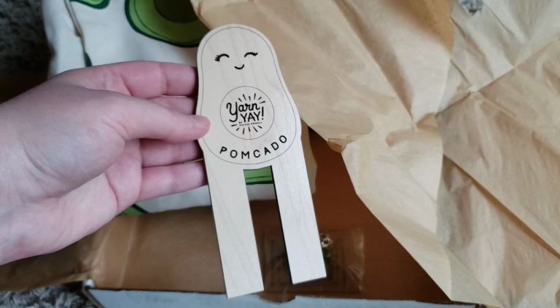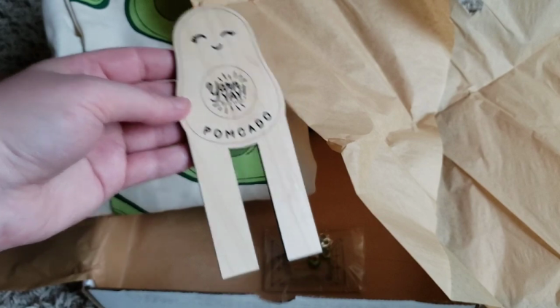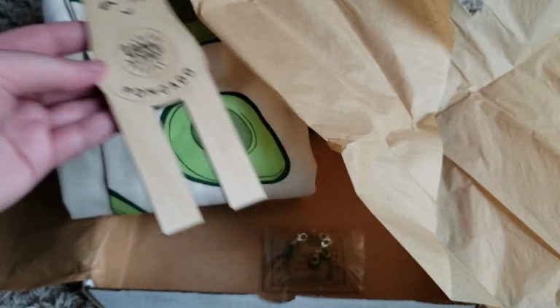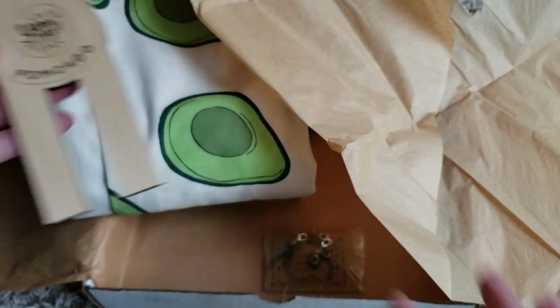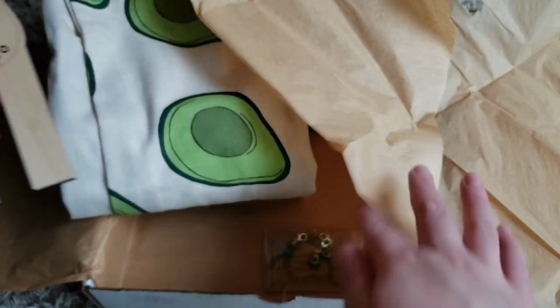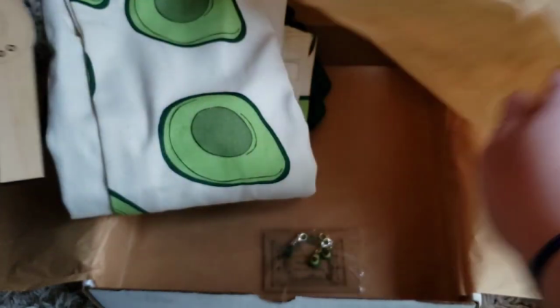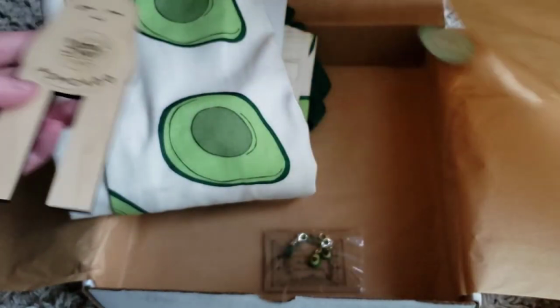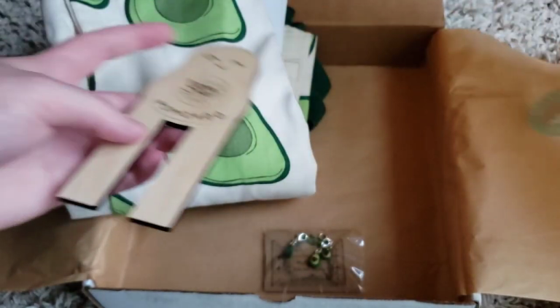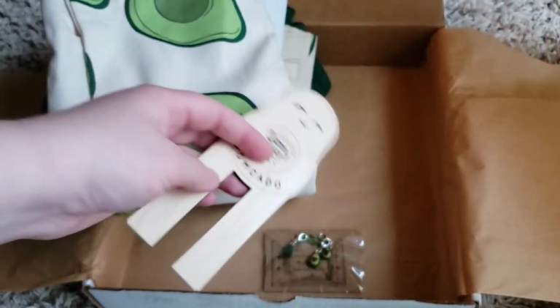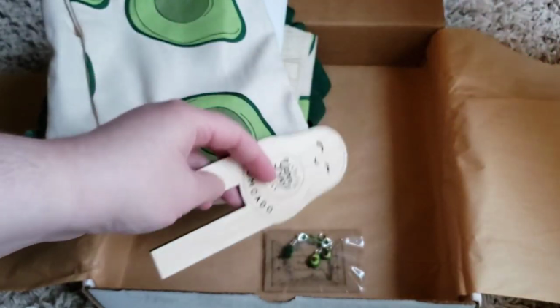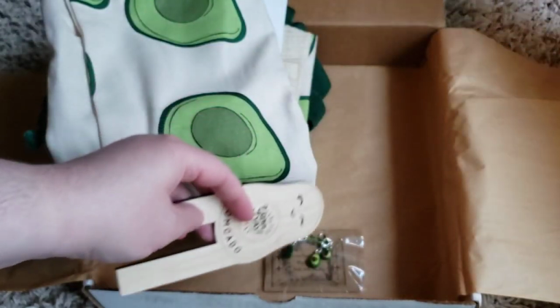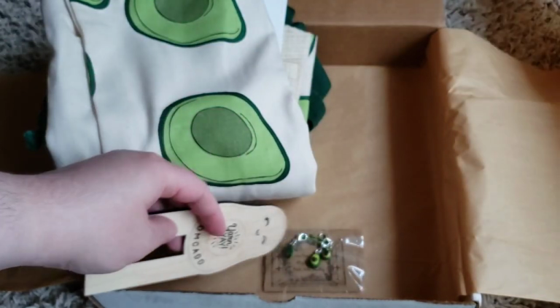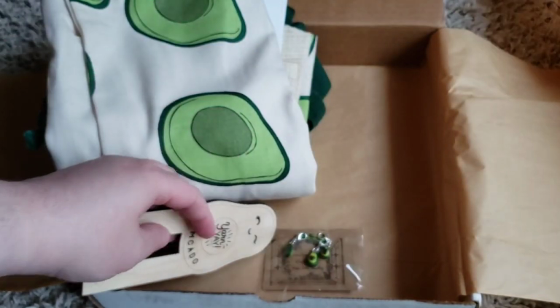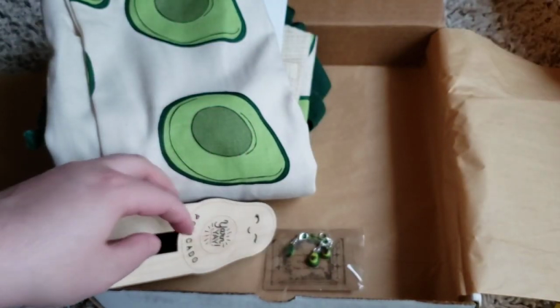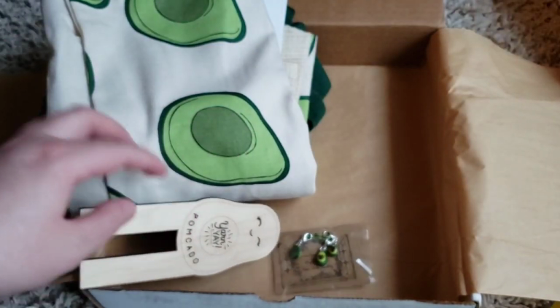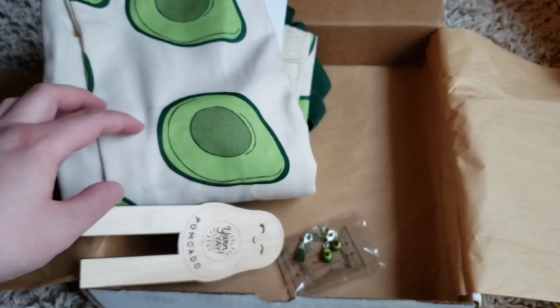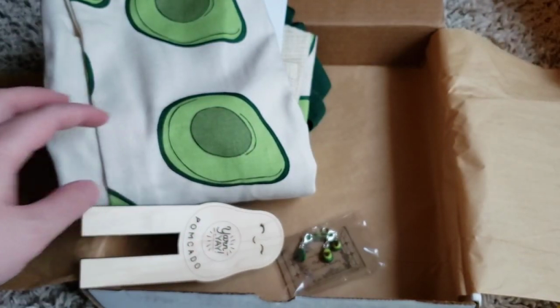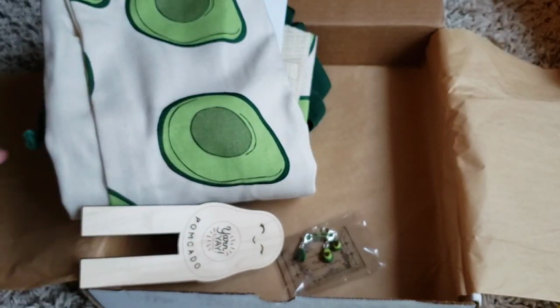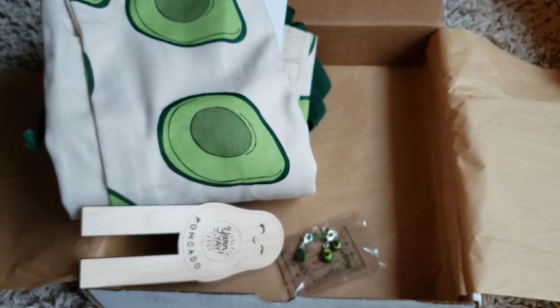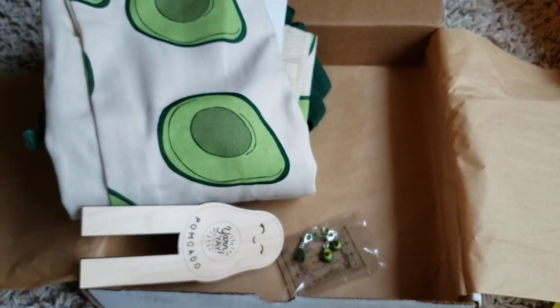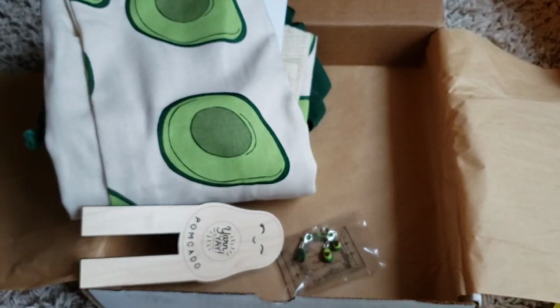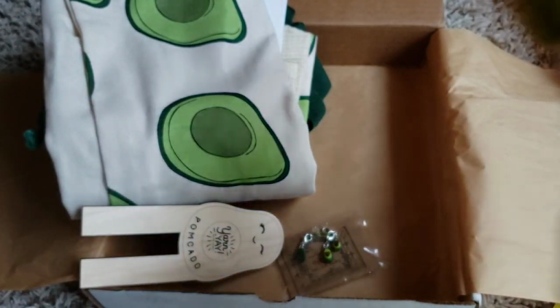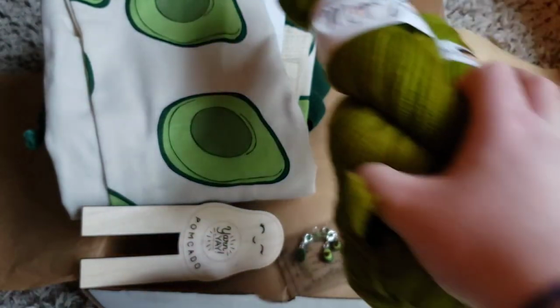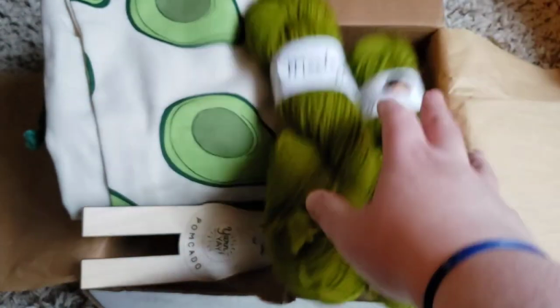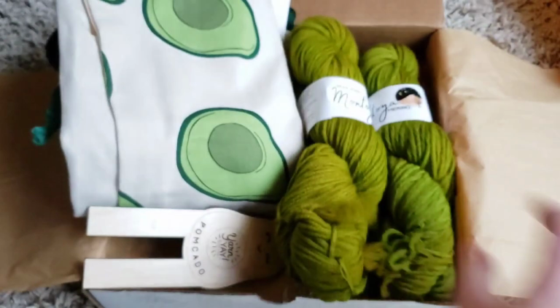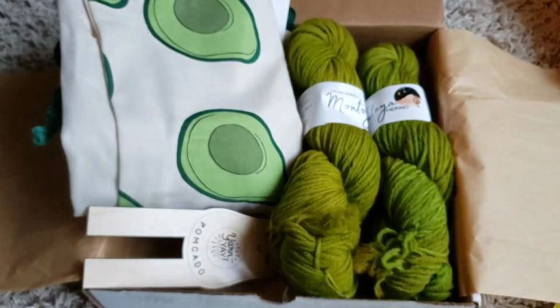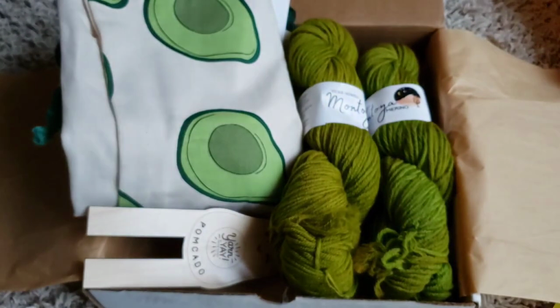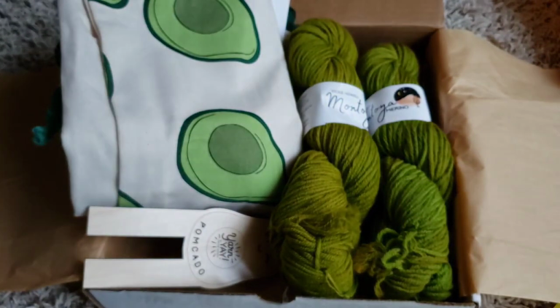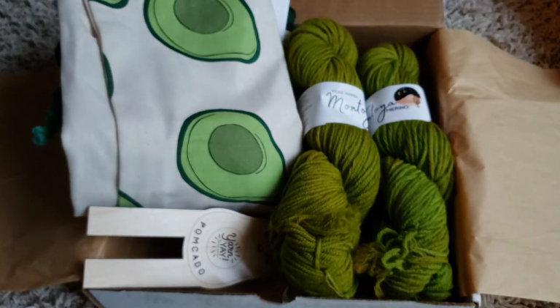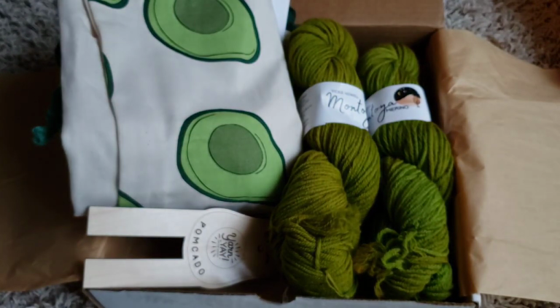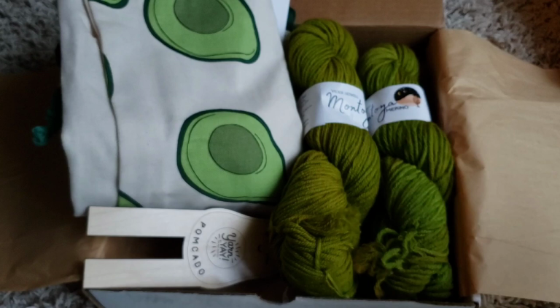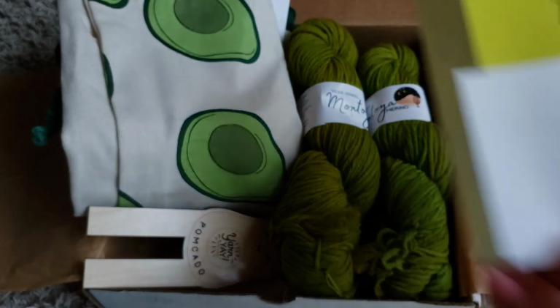So that is the box — I'm very excited about it. I'm probably going to start the project tonight, if I'm being honest.